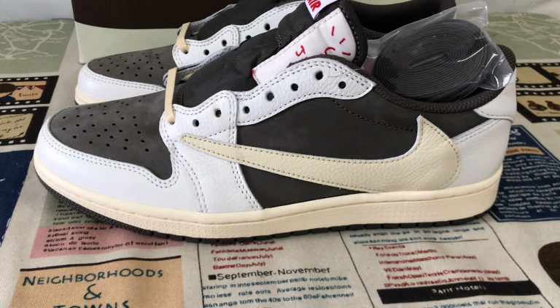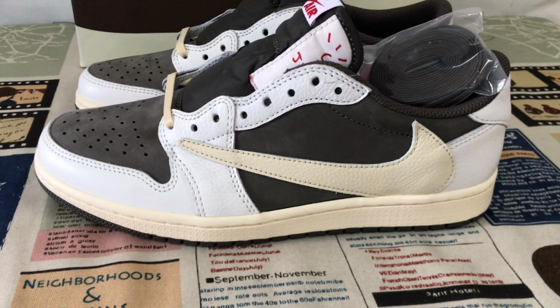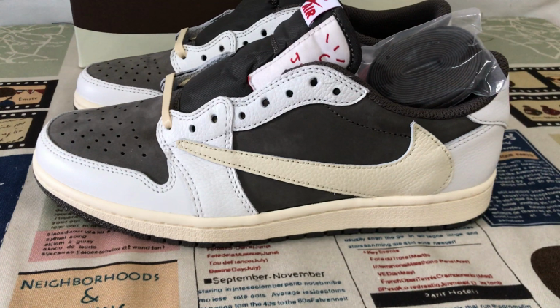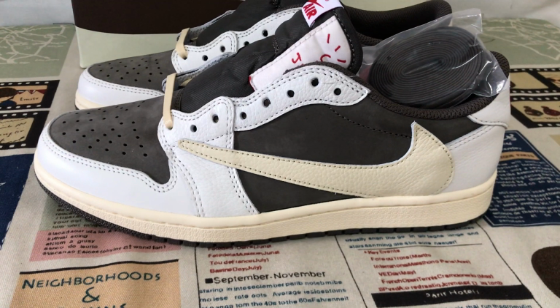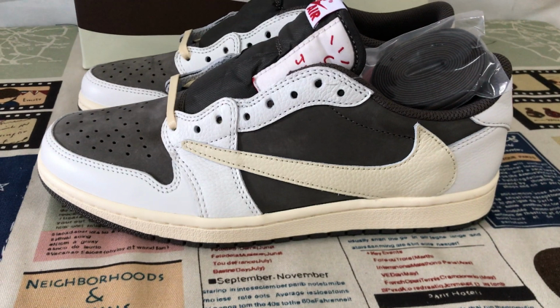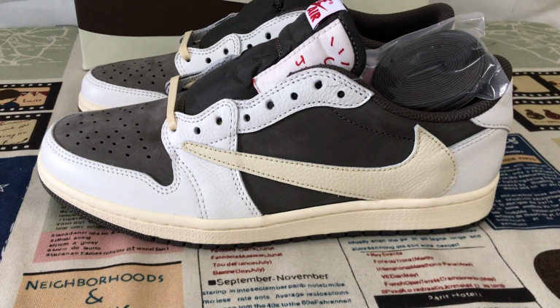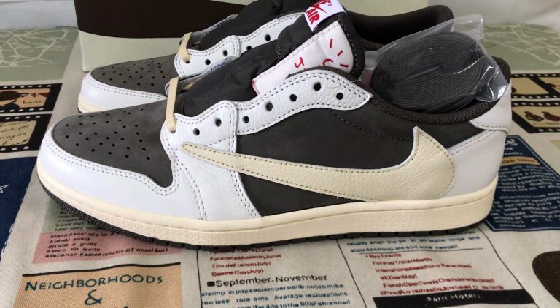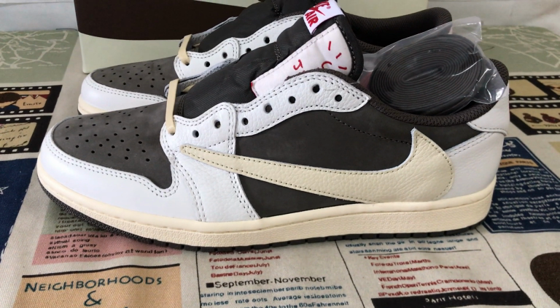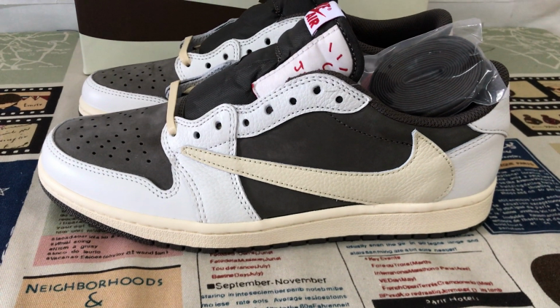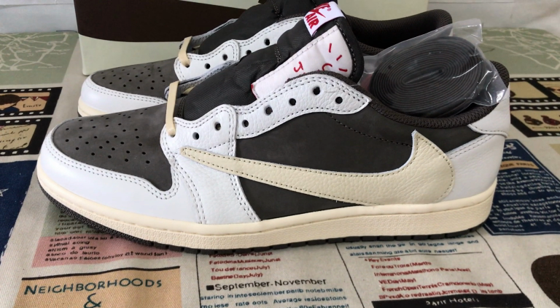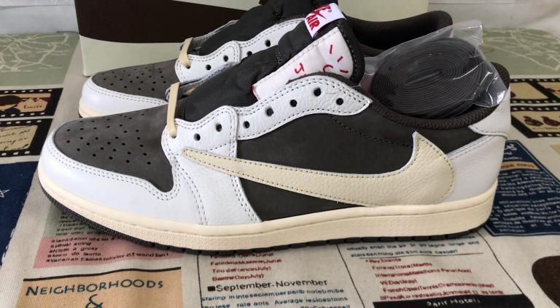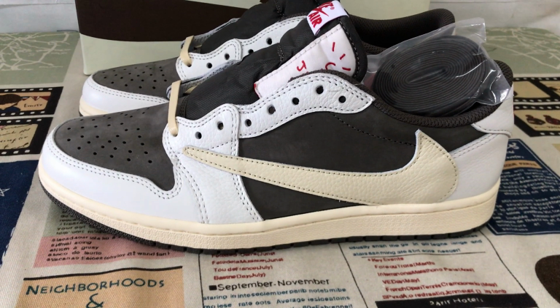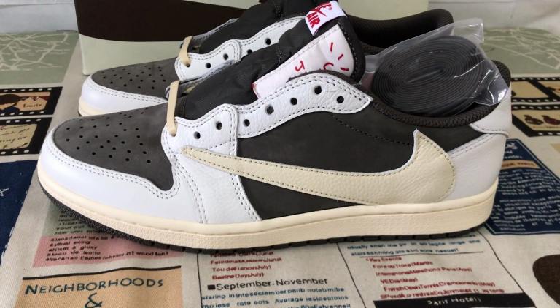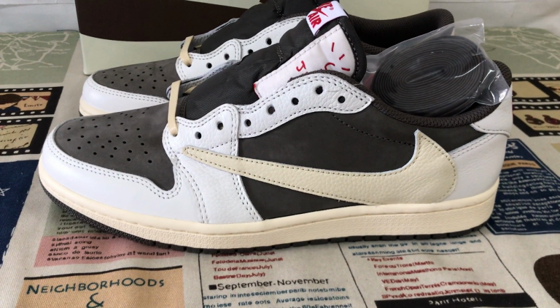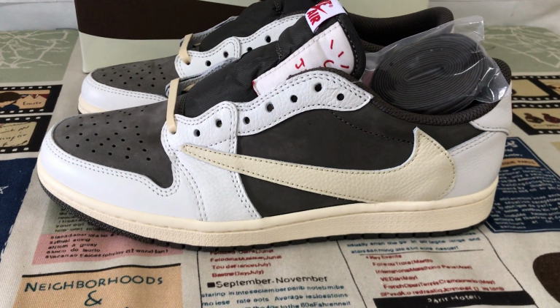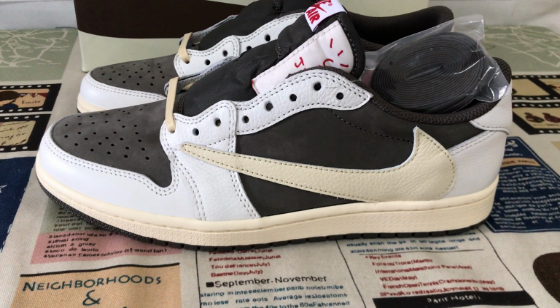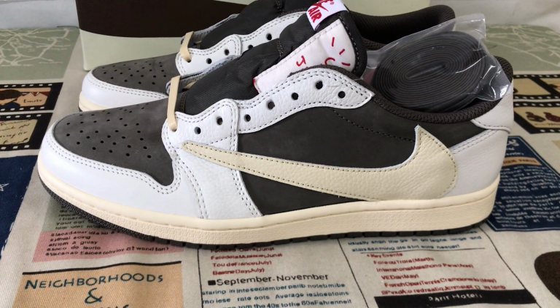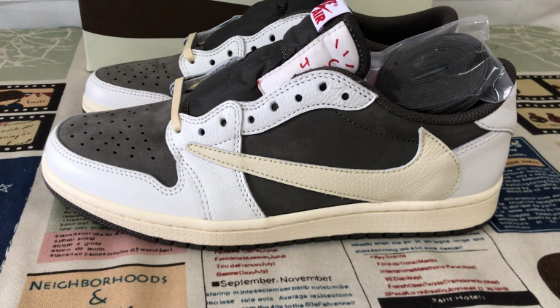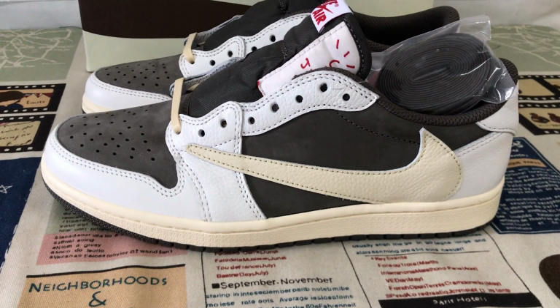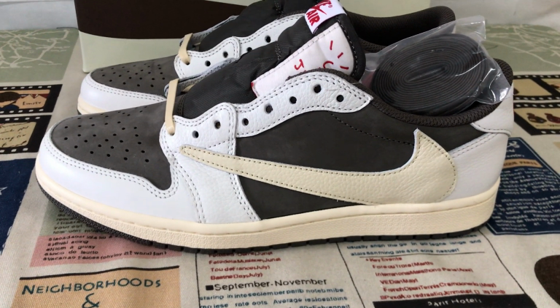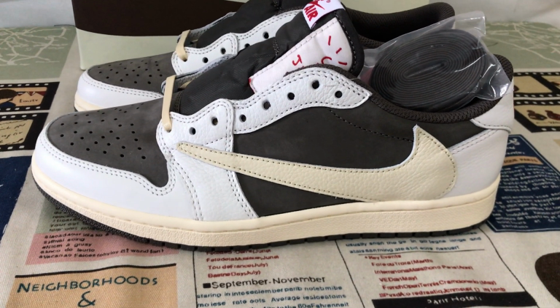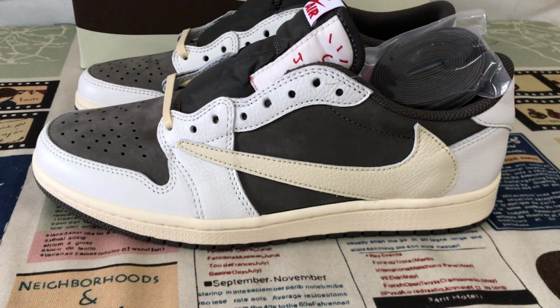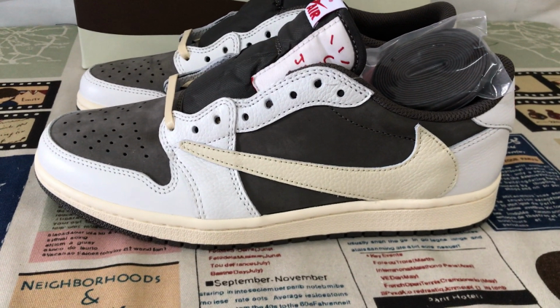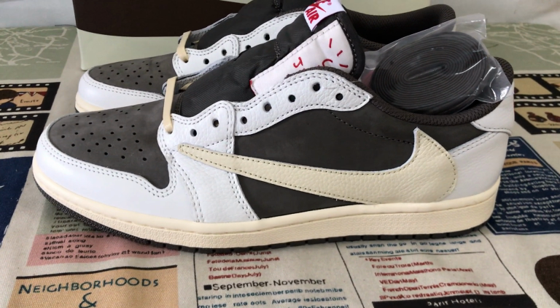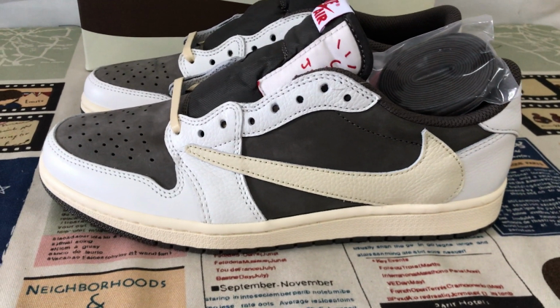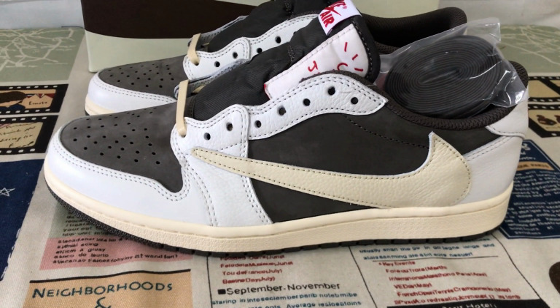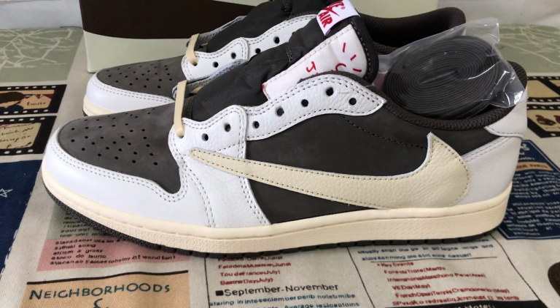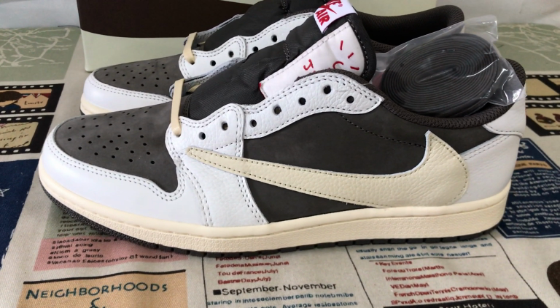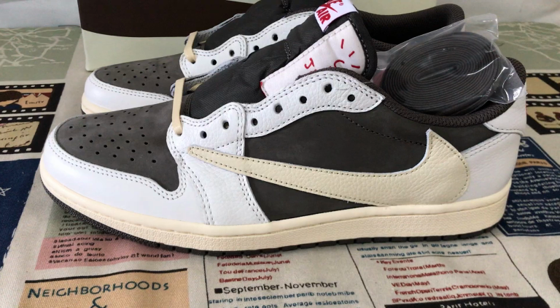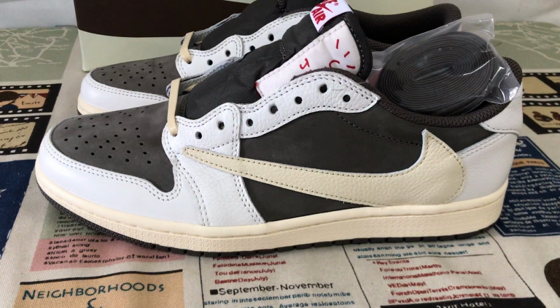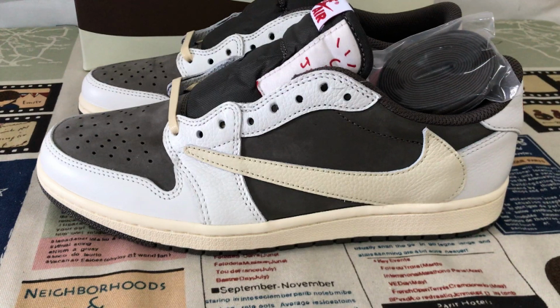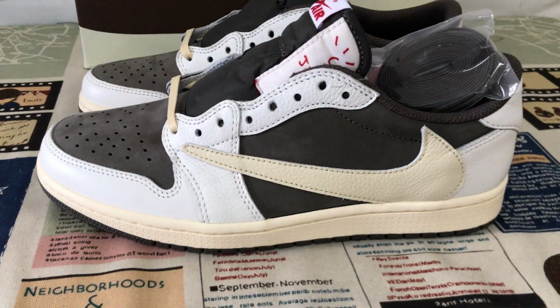Hello friends, let me show you the Travis Scott Jordan 1 Low Reverse Mocha.